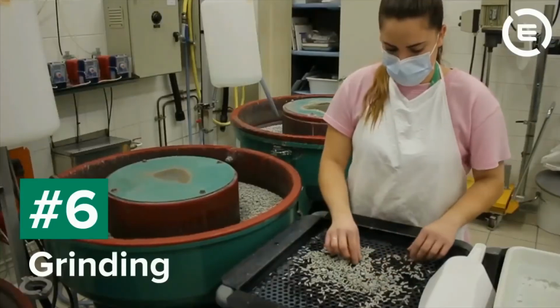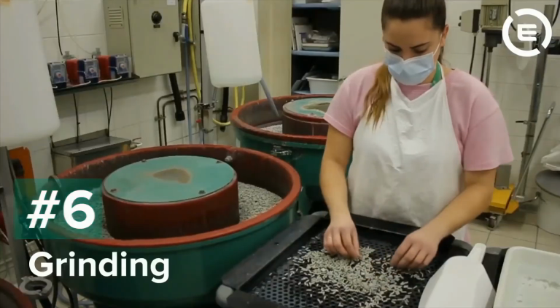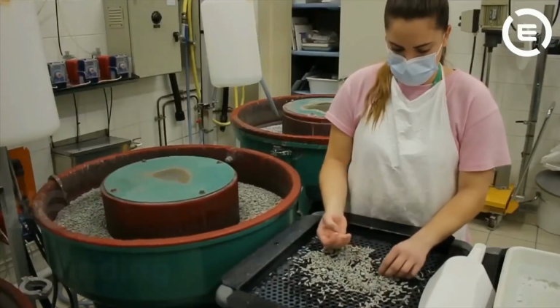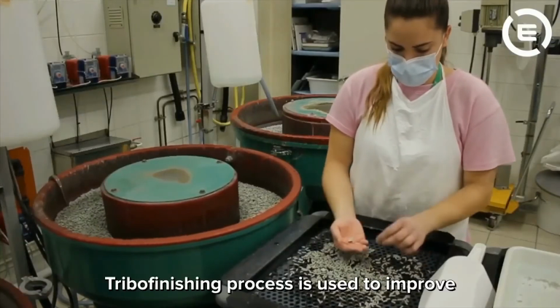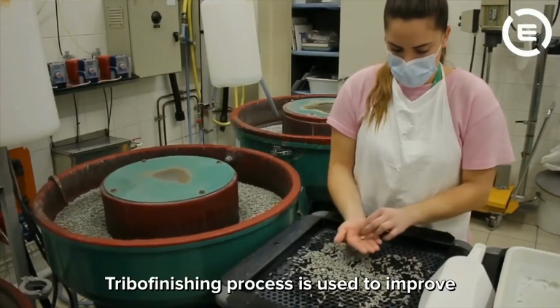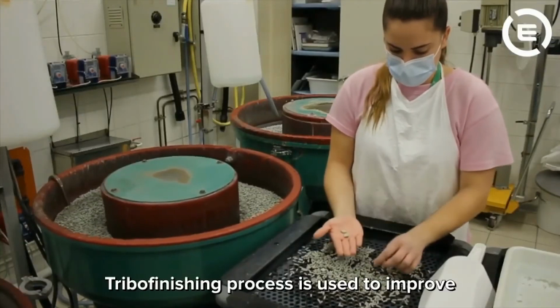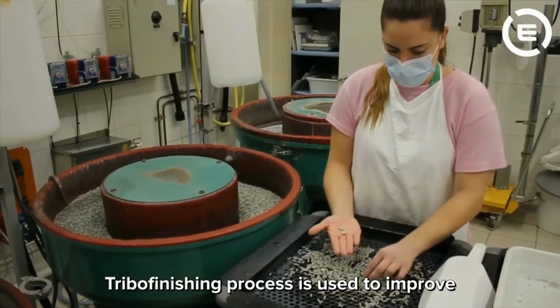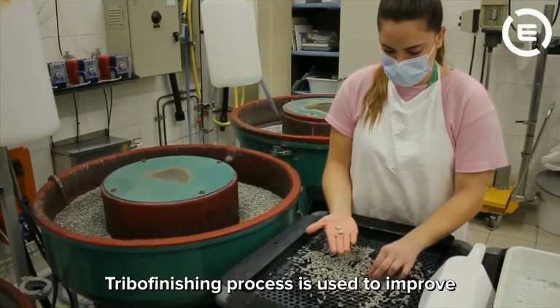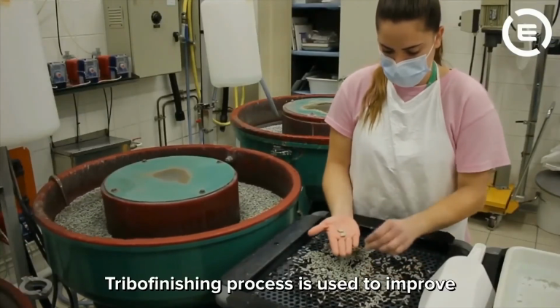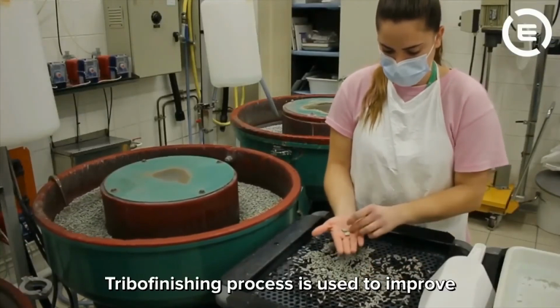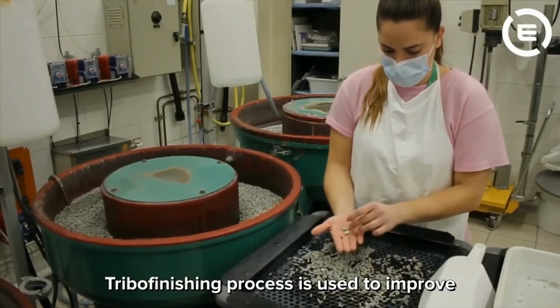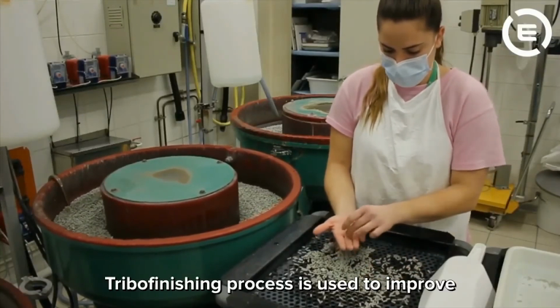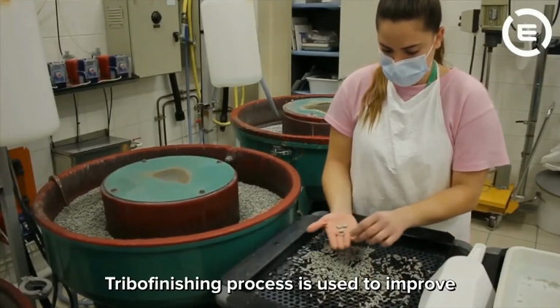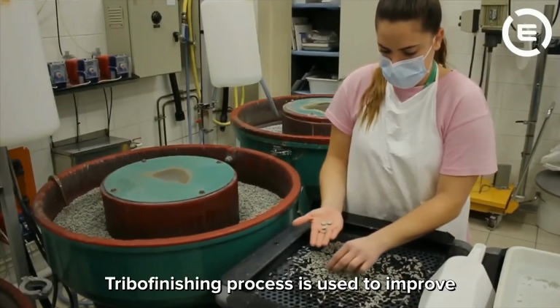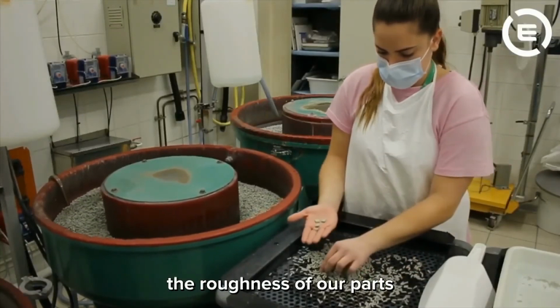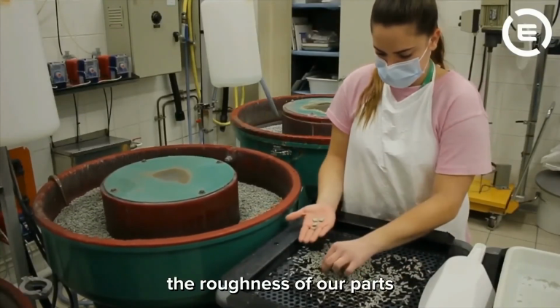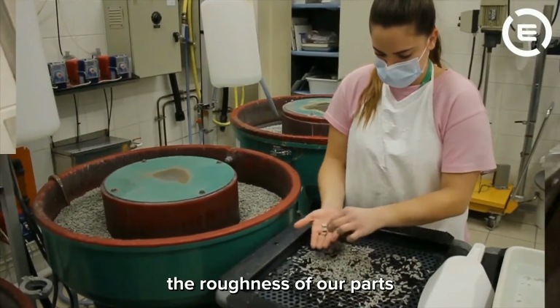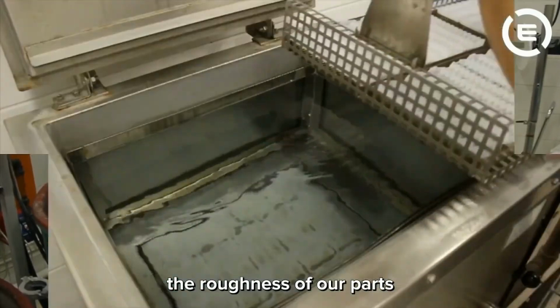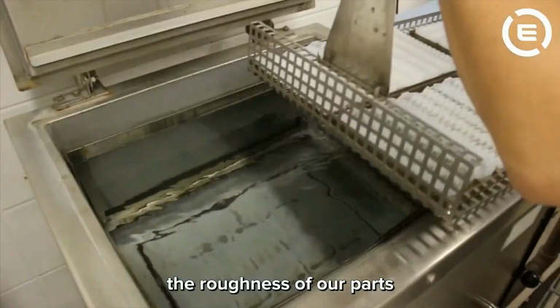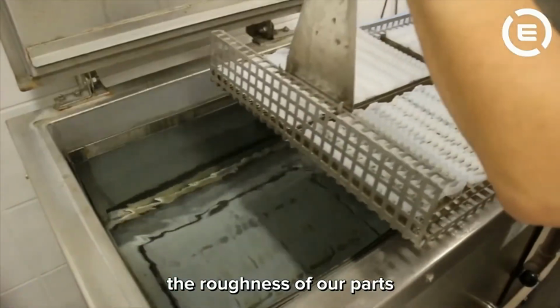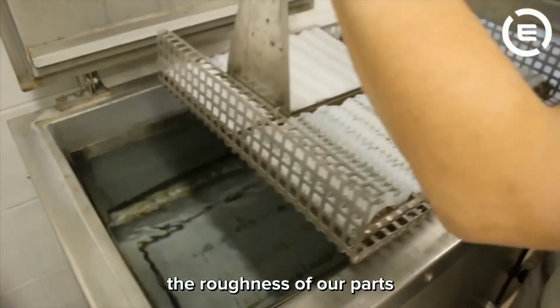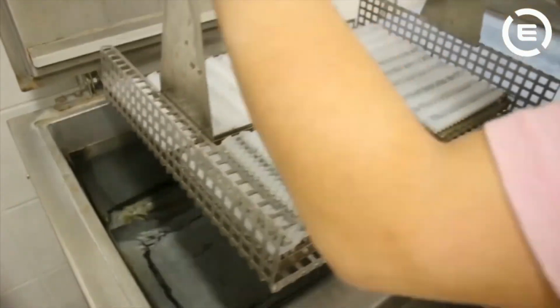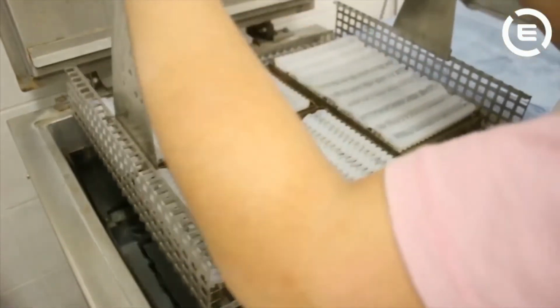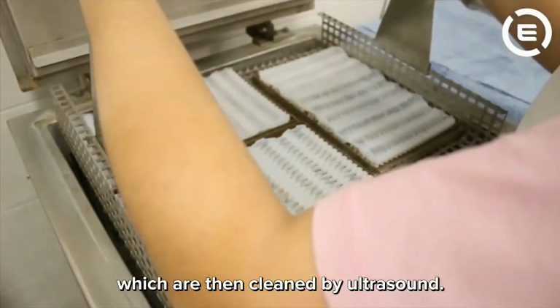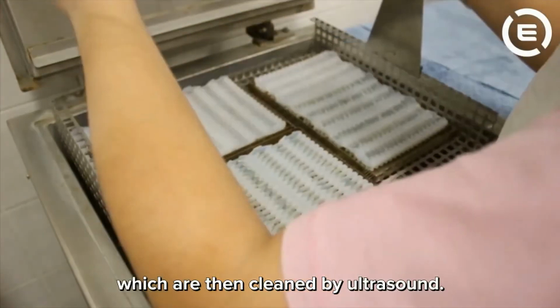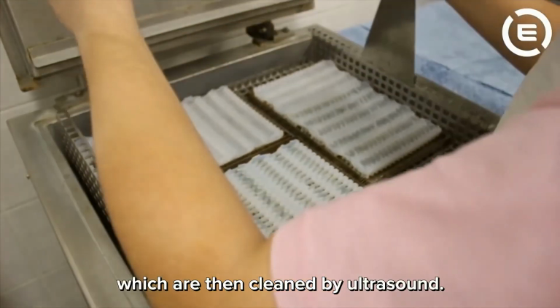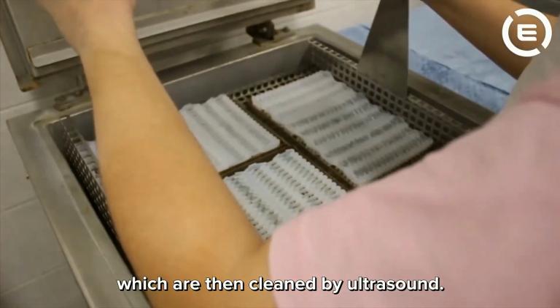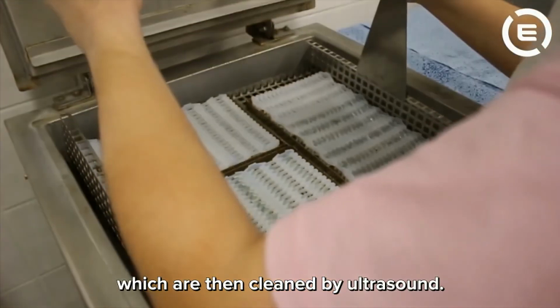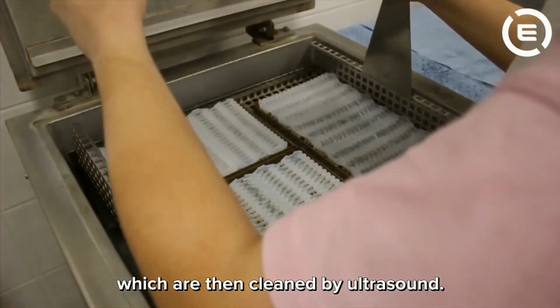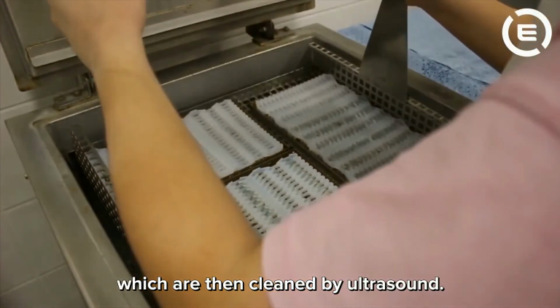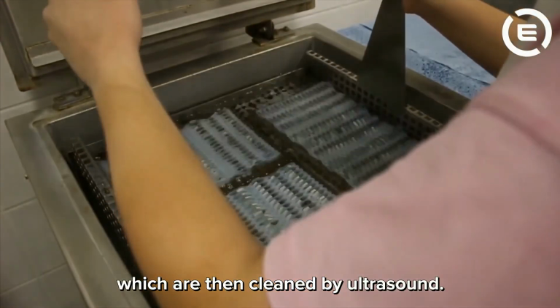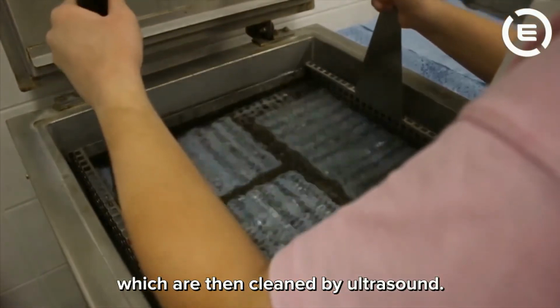The ribo finishing process is used to improve the roughness of our parts, which are then cleaned by ultrasound.